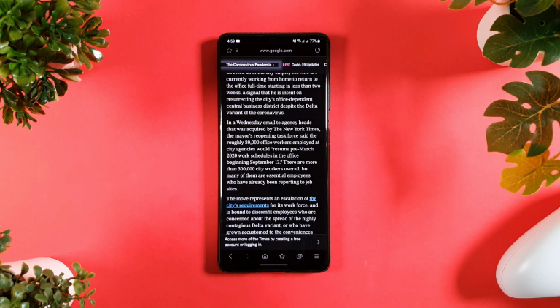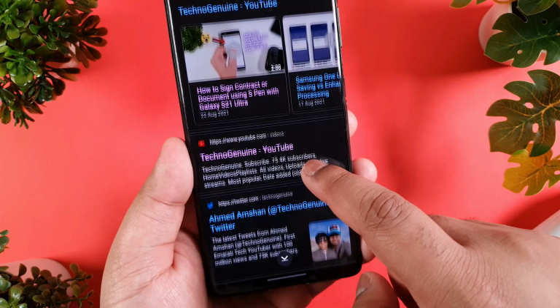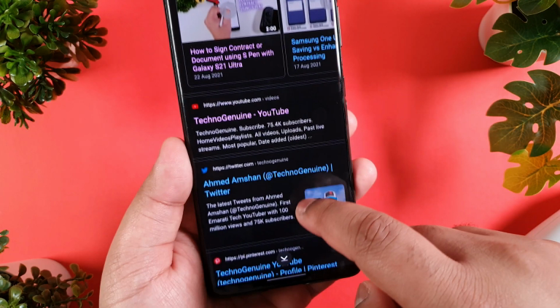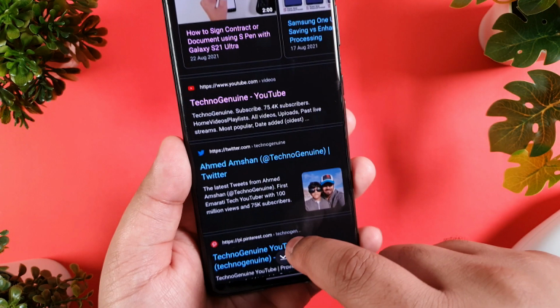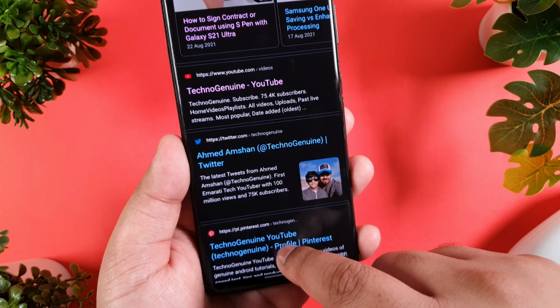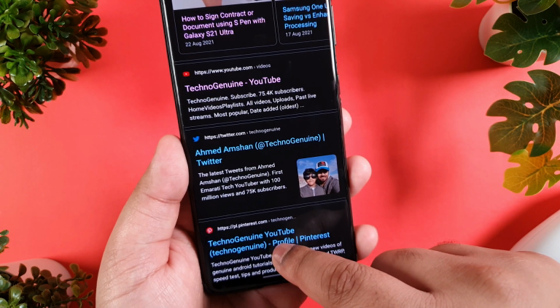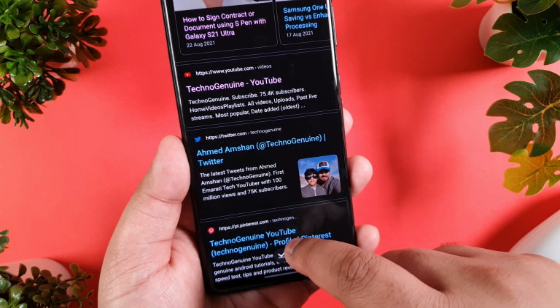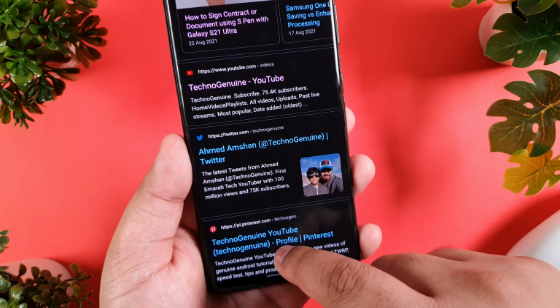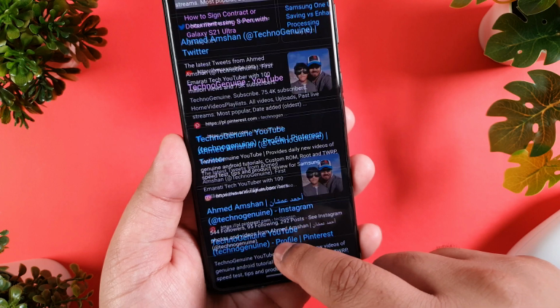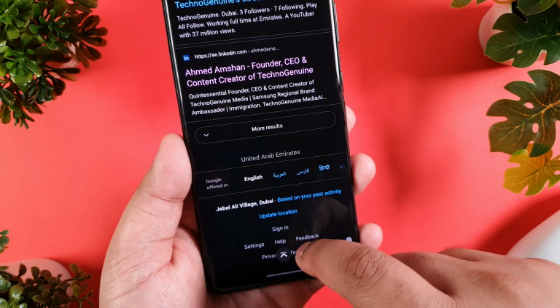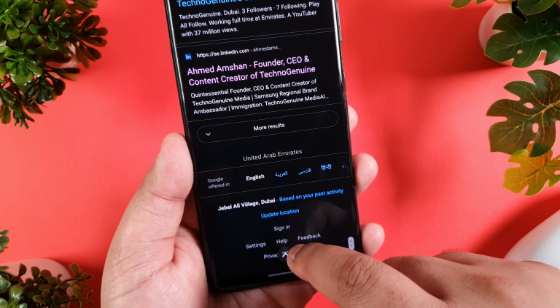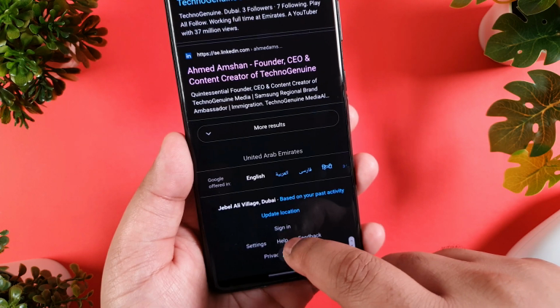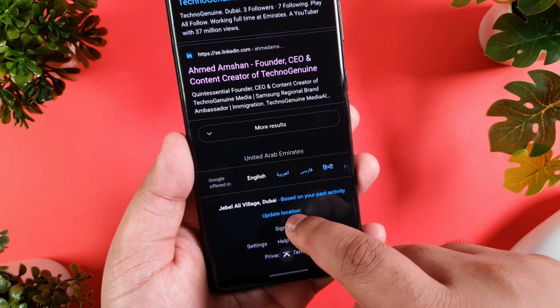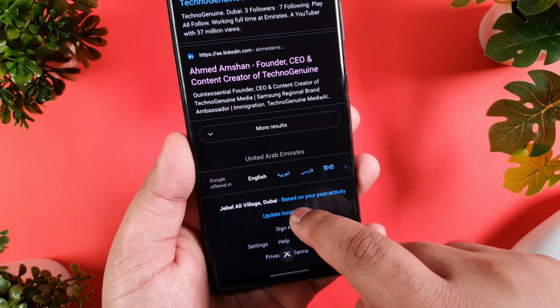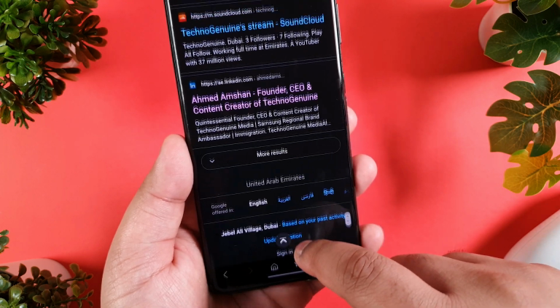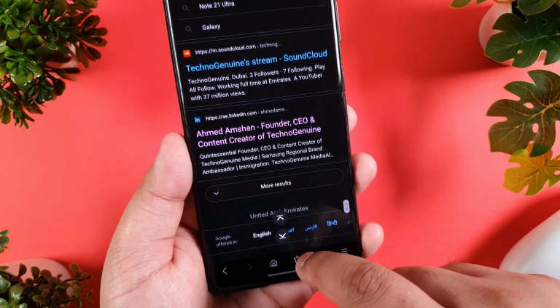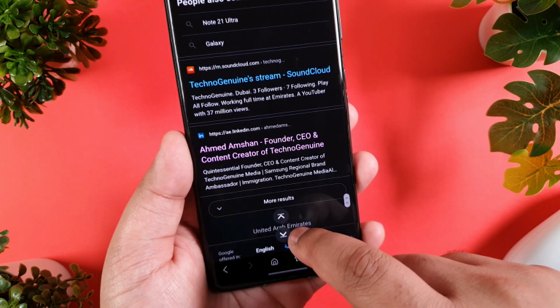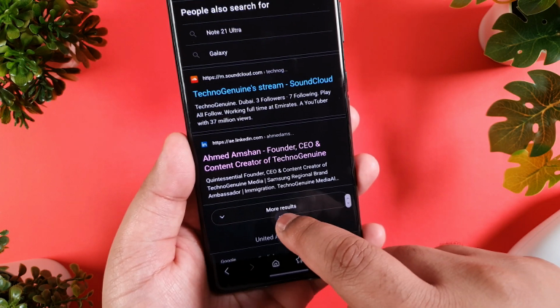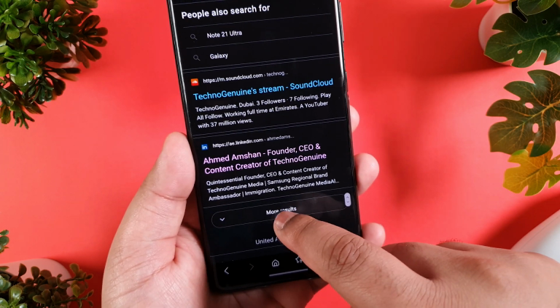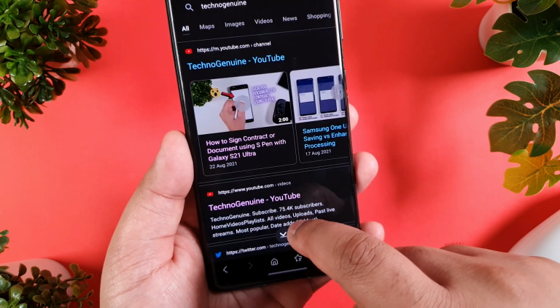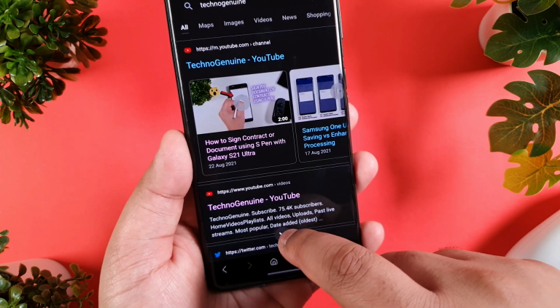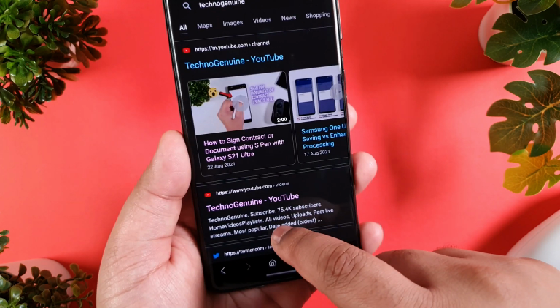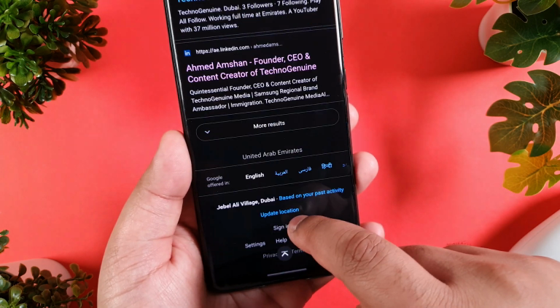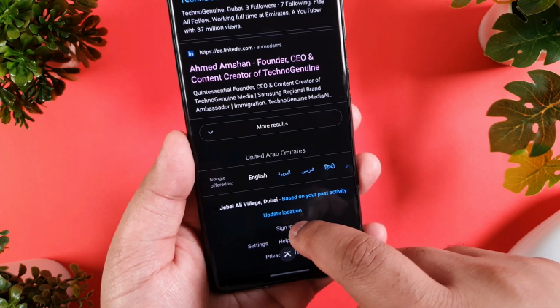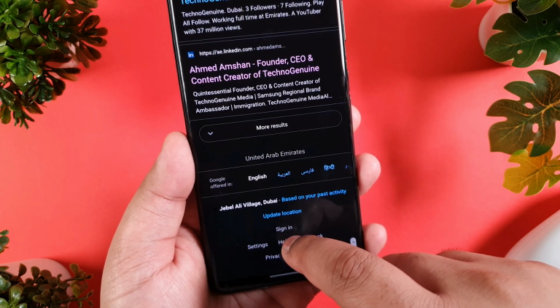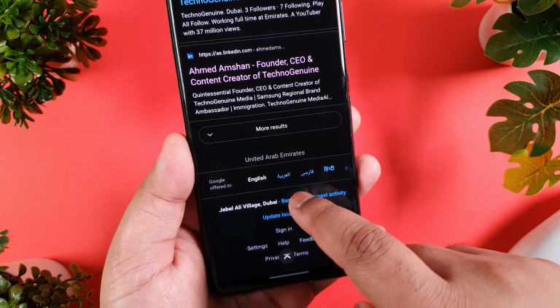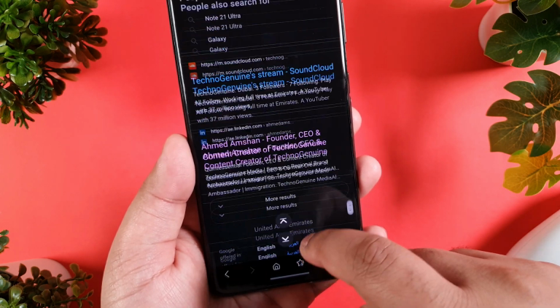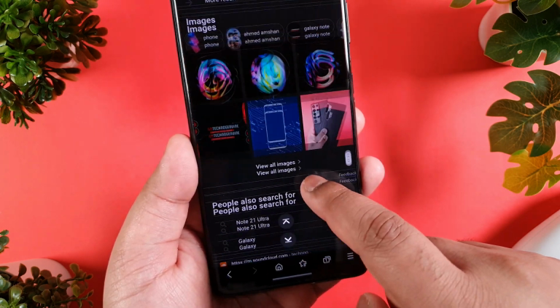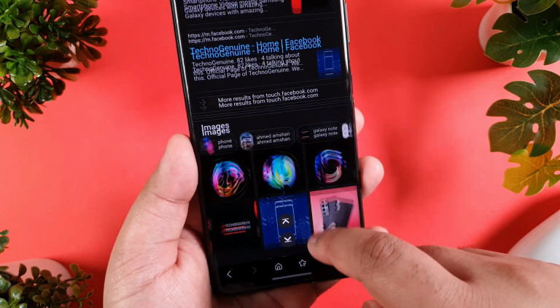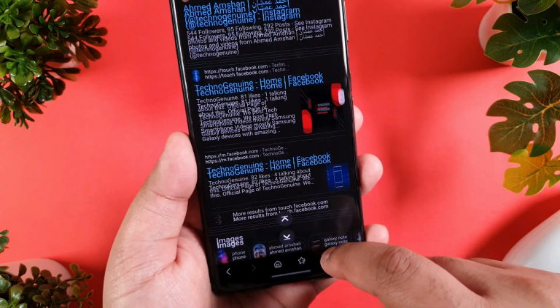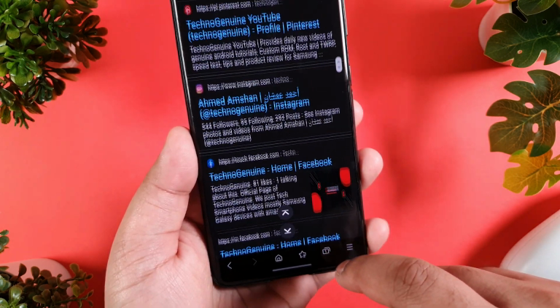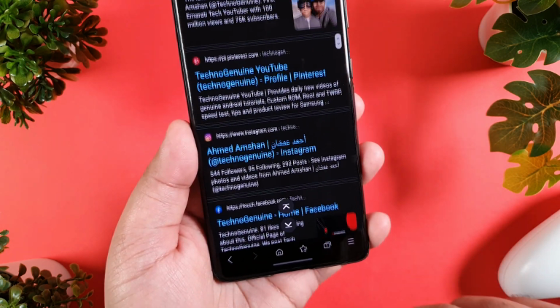One of my favorite features: with a single button, it can now scroll down to the end of the page.